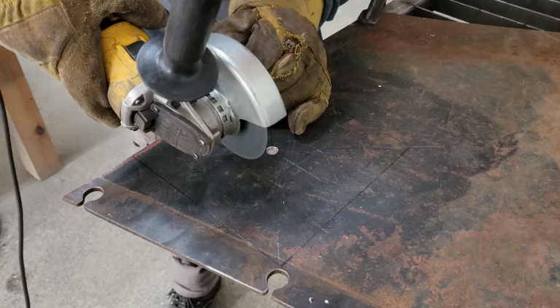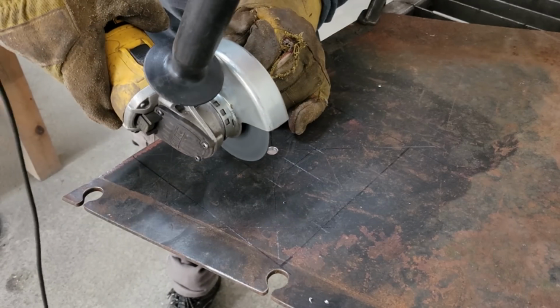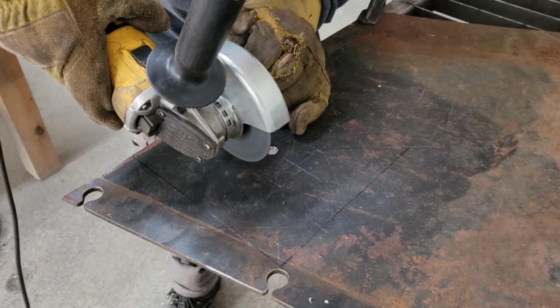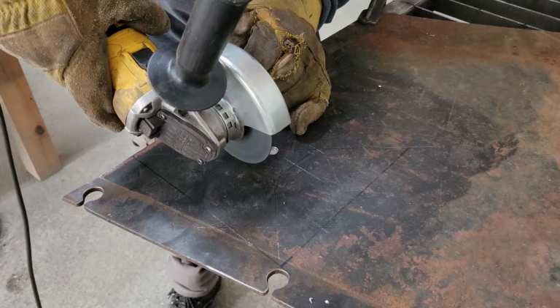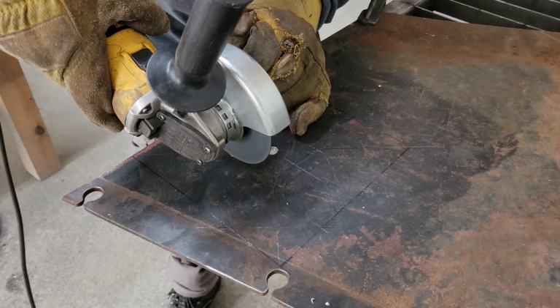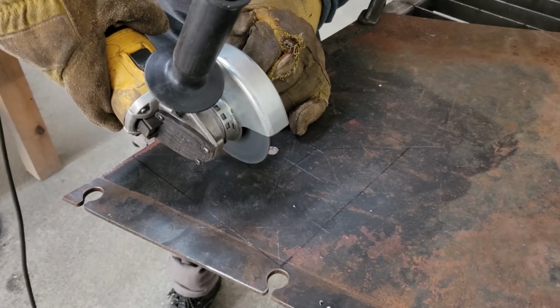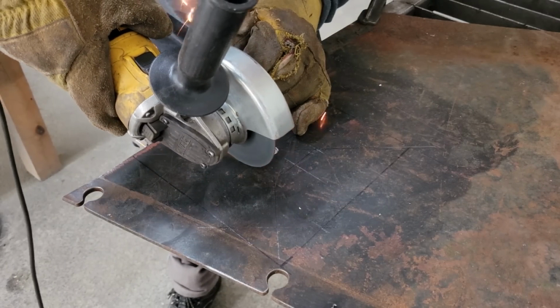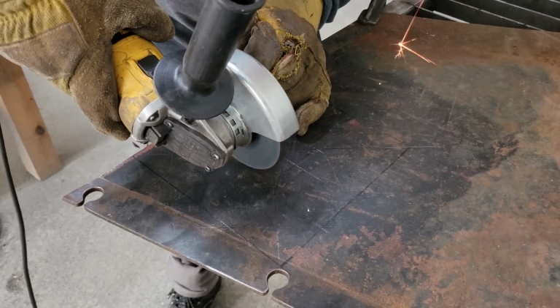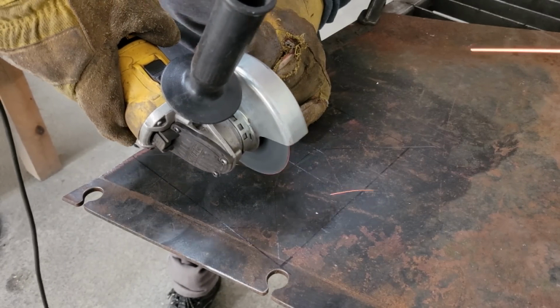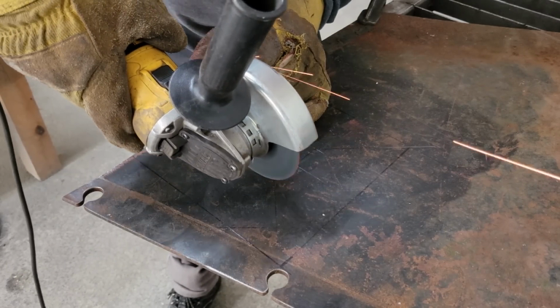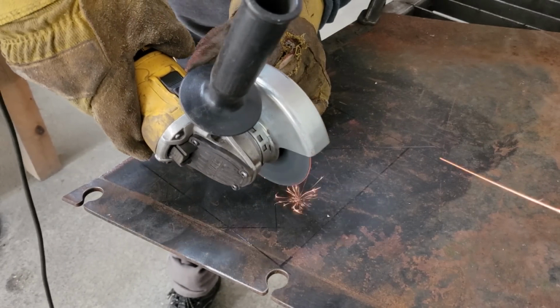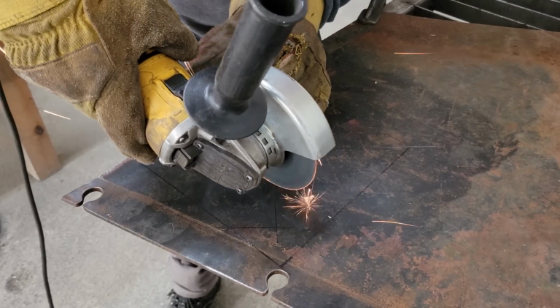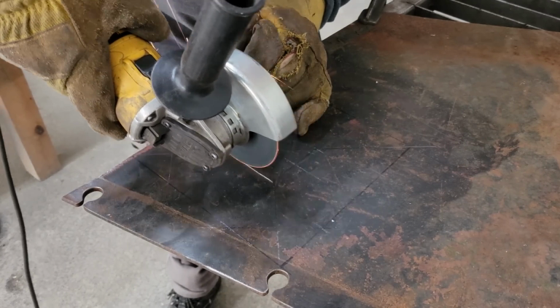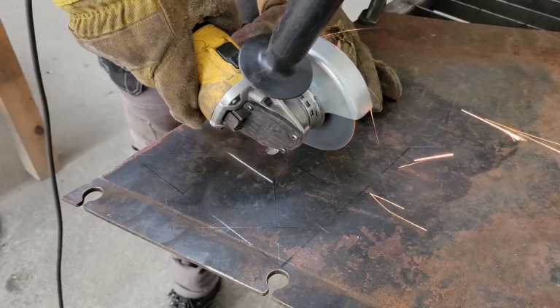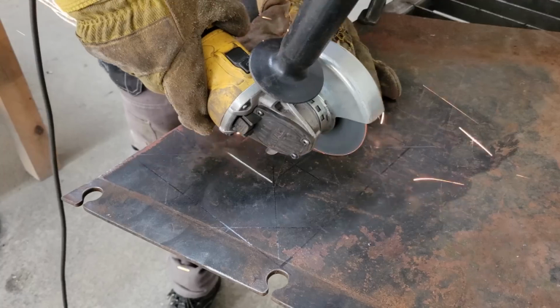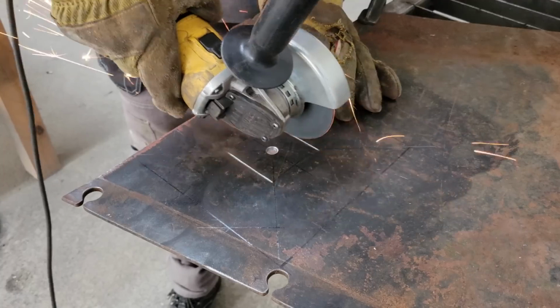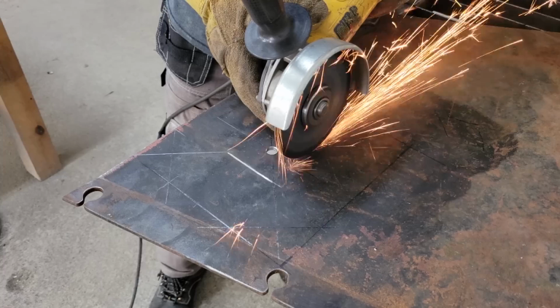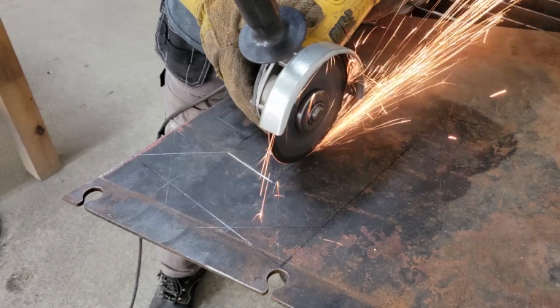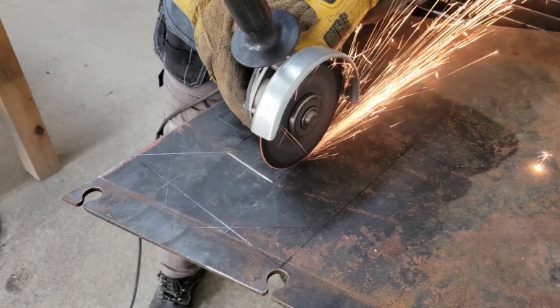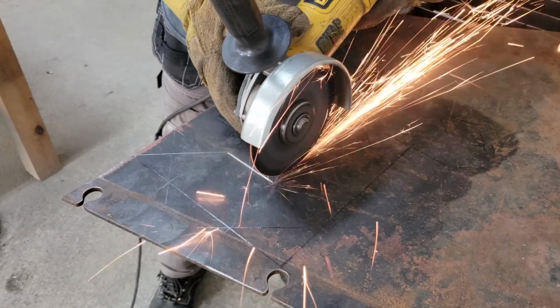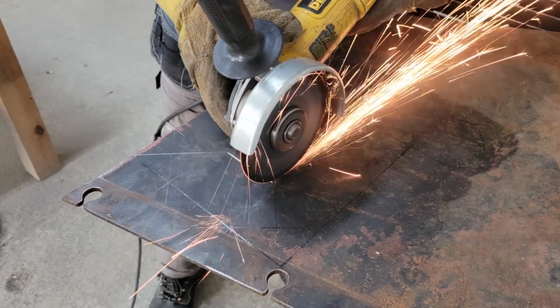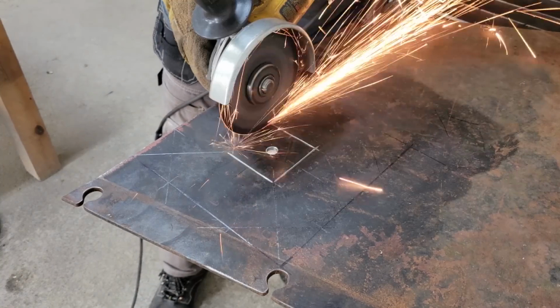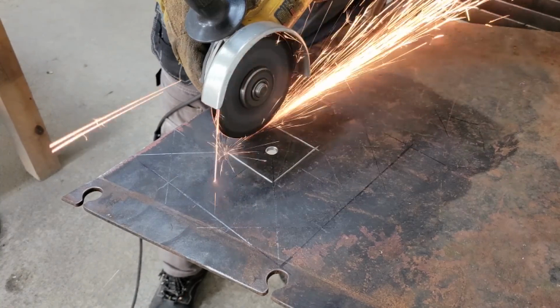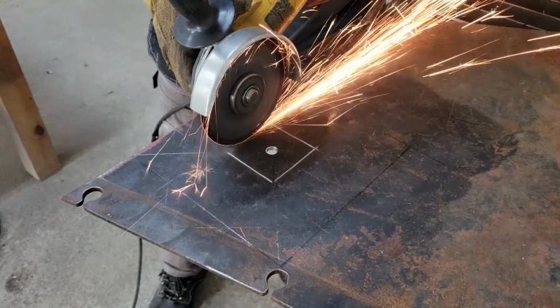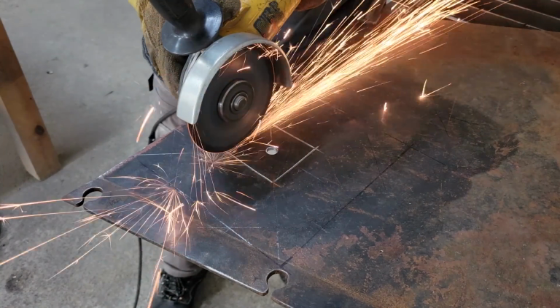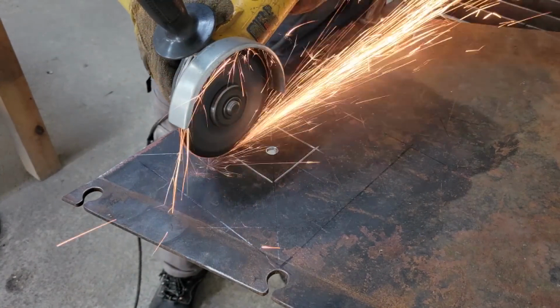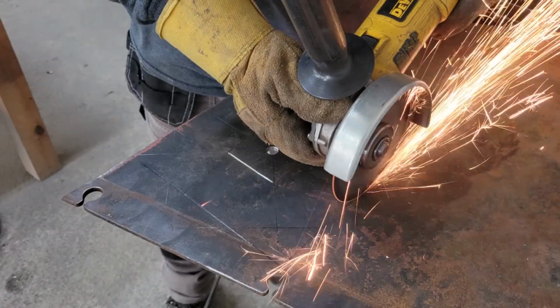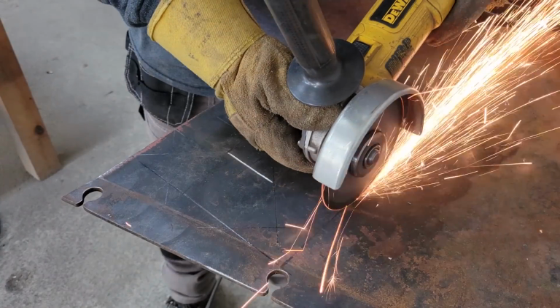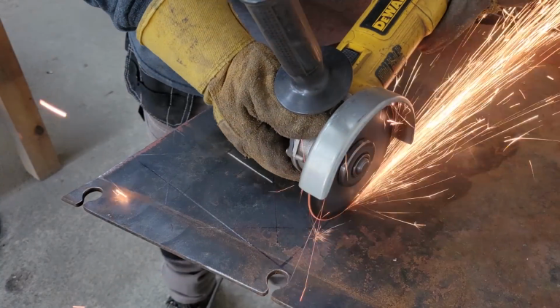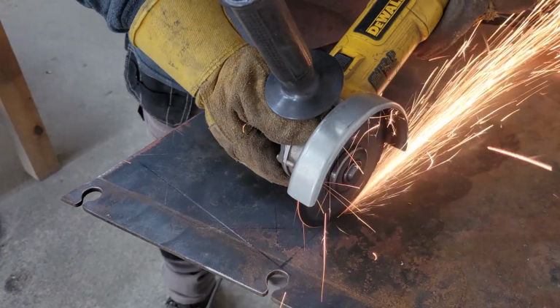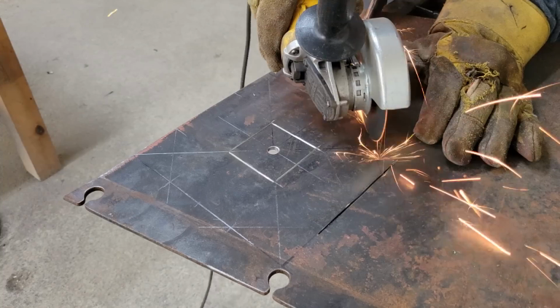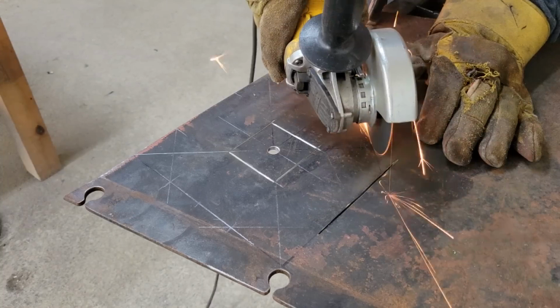After the base was built, I started on the spindle by cutting out the quarter inch thick by 8 inch diameter locking plate that helps lock the spindle after rotating it to position.